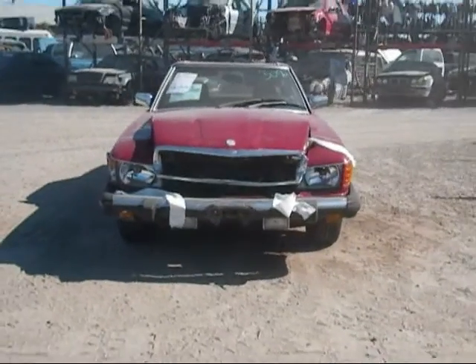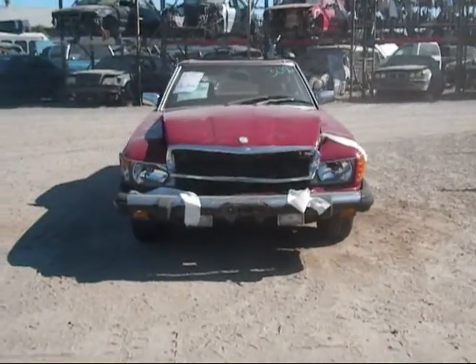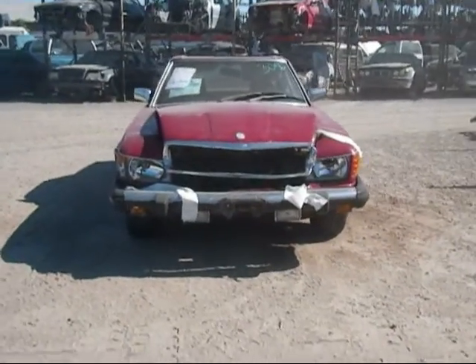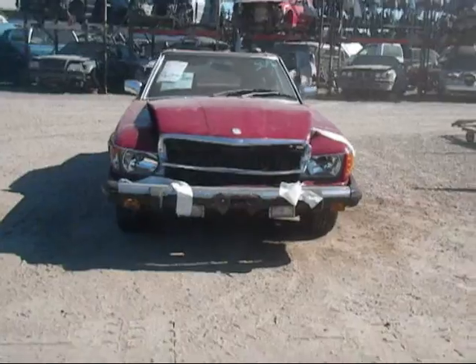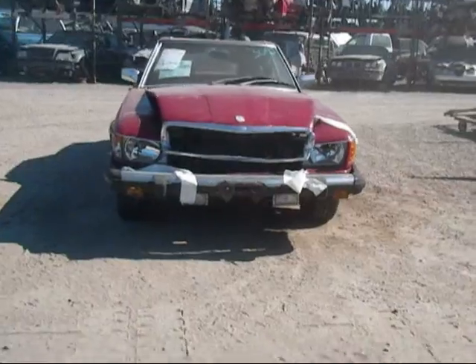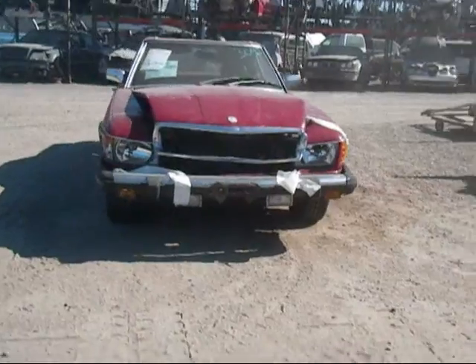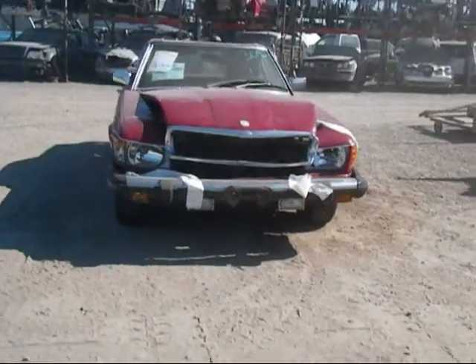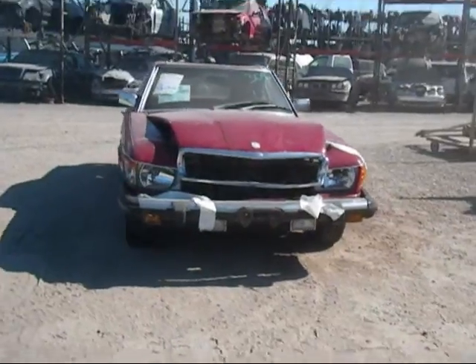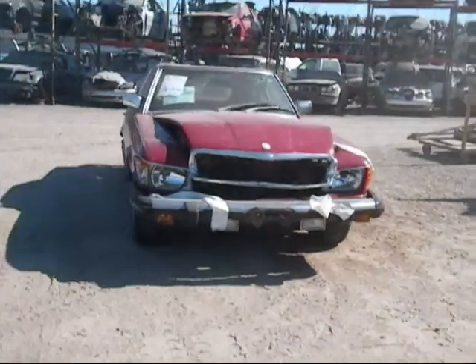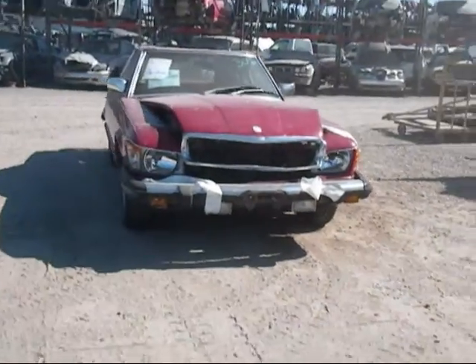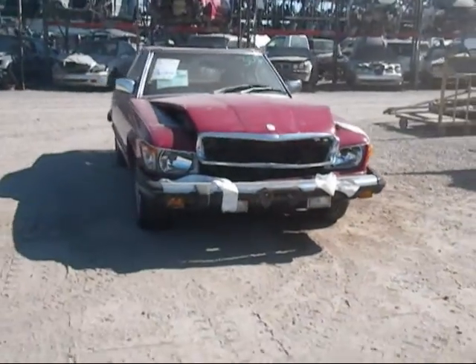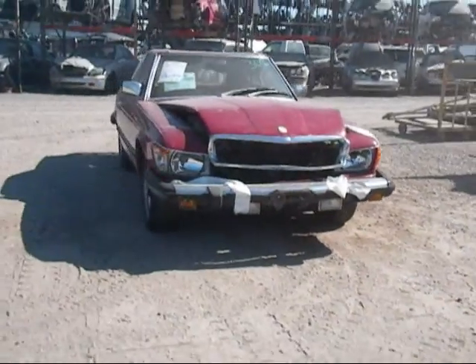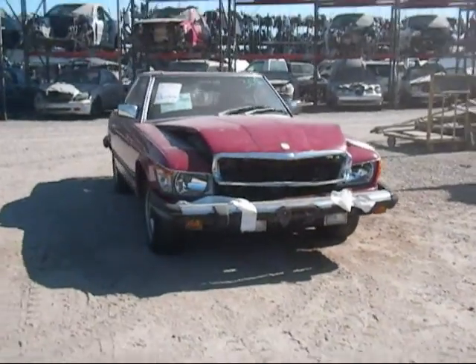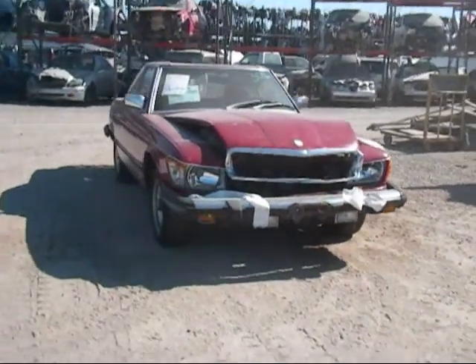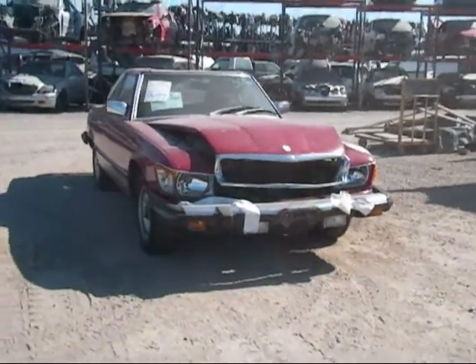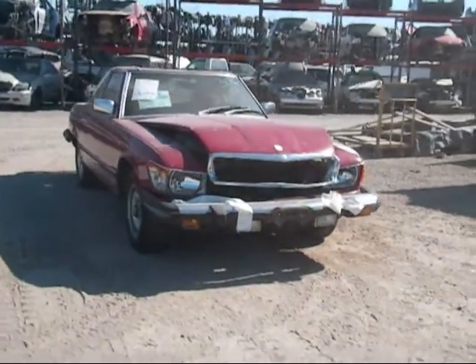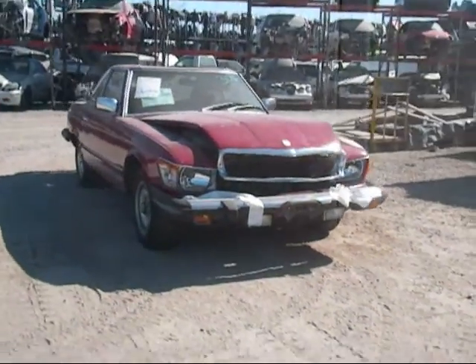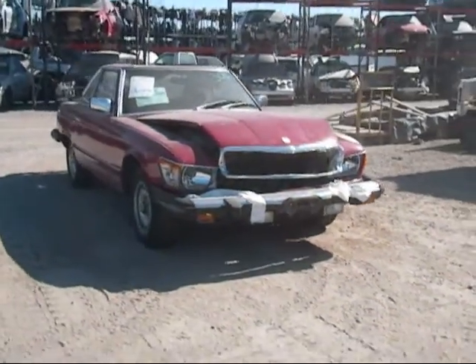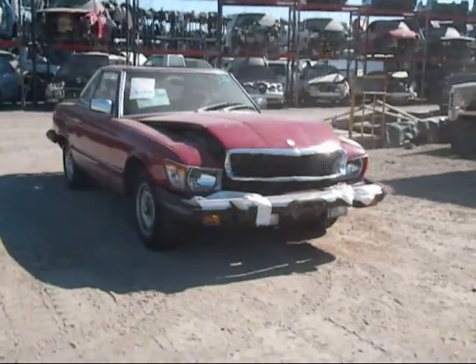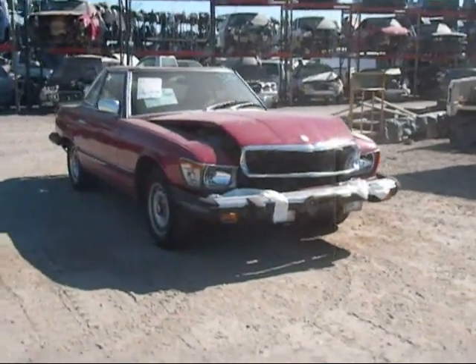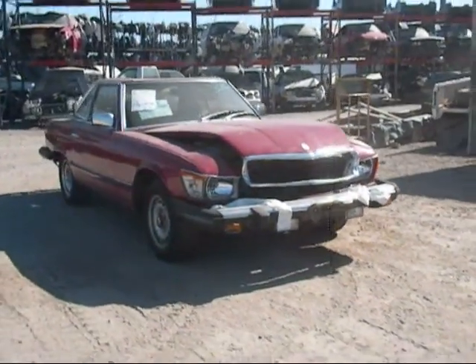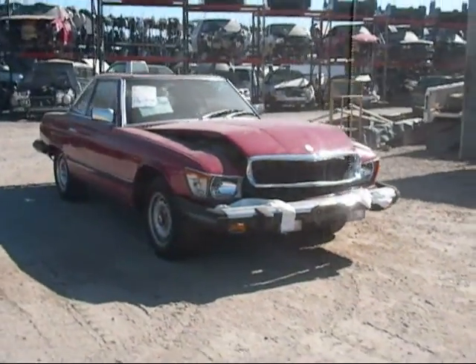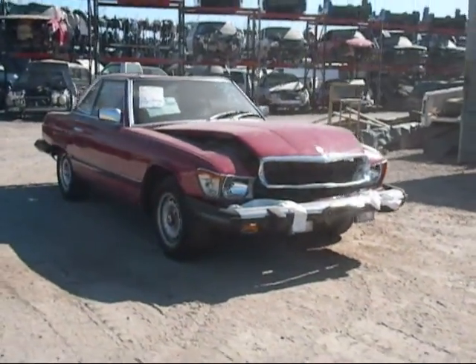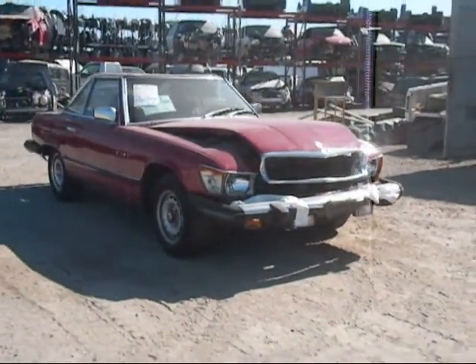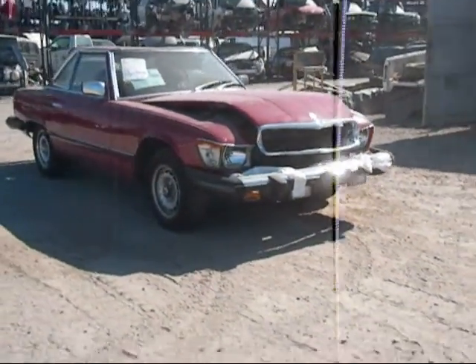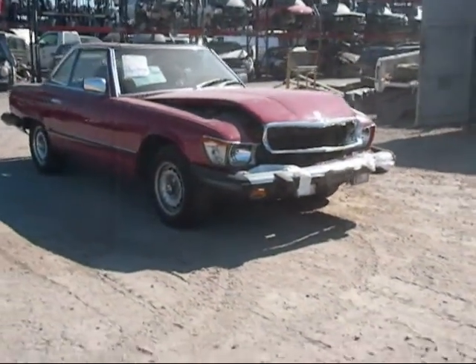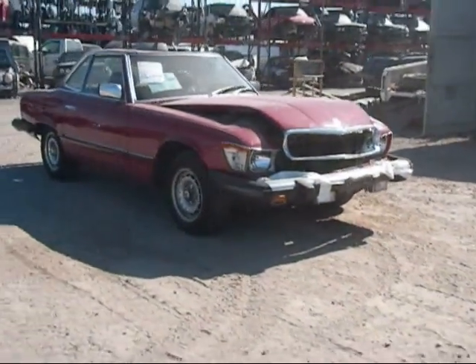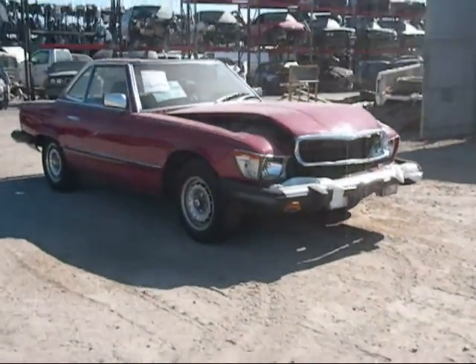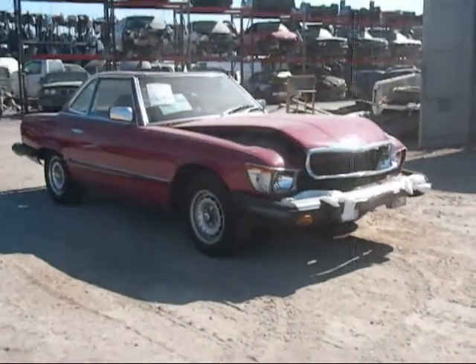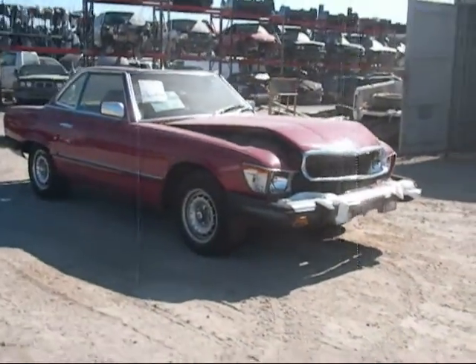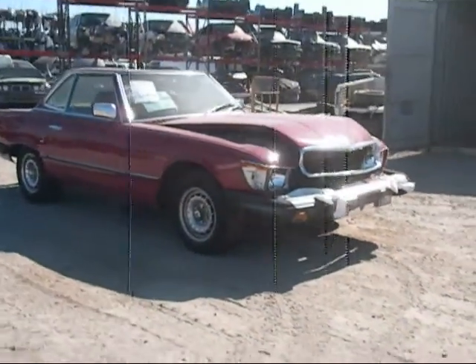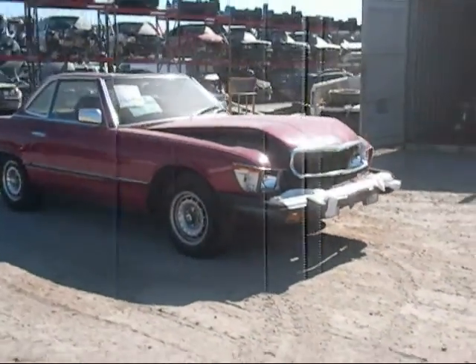Welcome to Fresno Silver Star Recycling. Today we have a 1982 Mercedes-Benz 380SL.